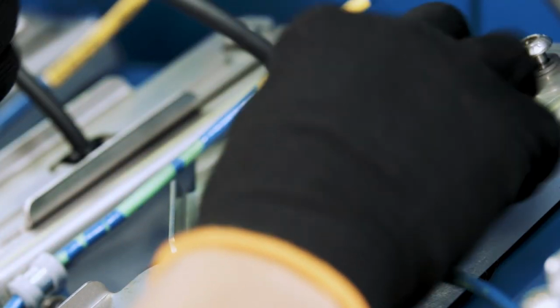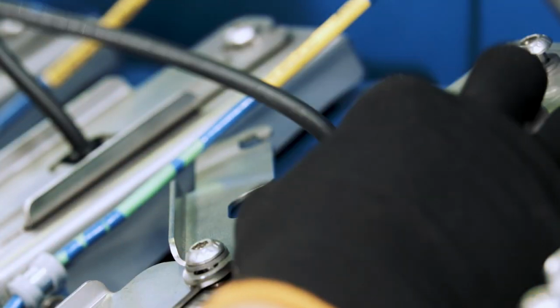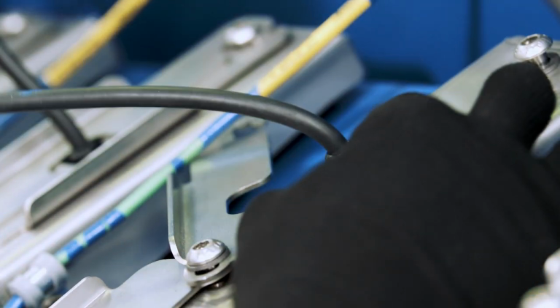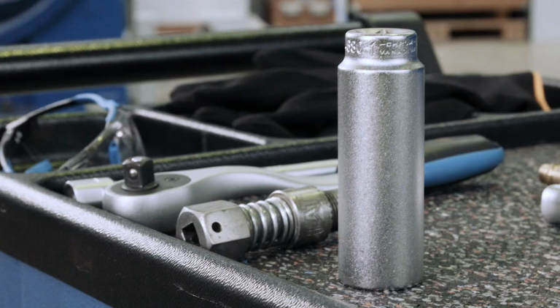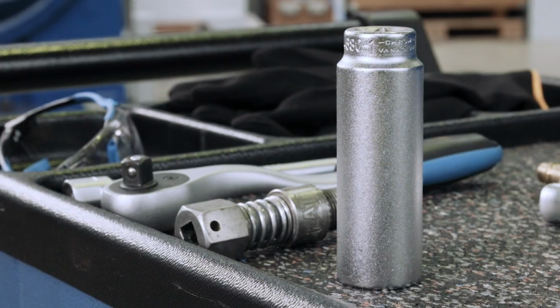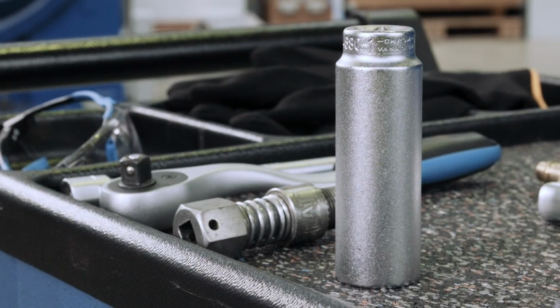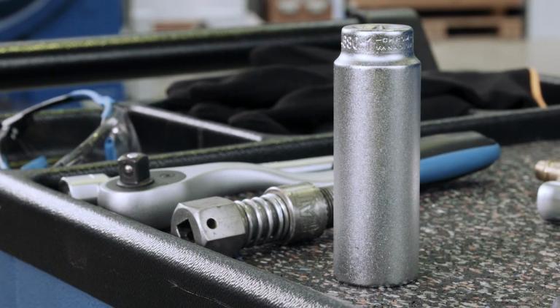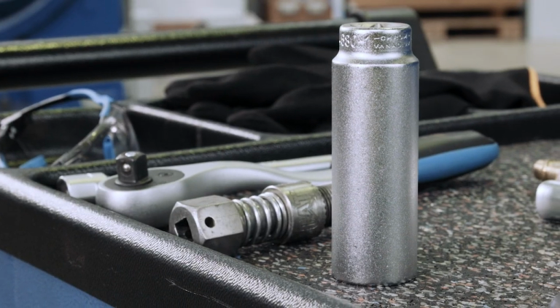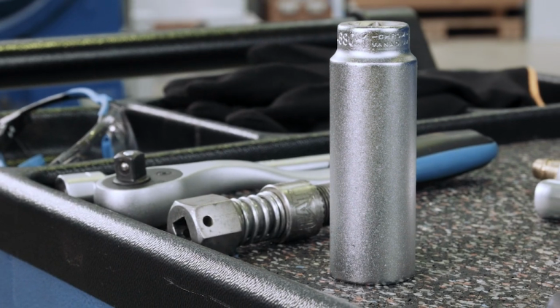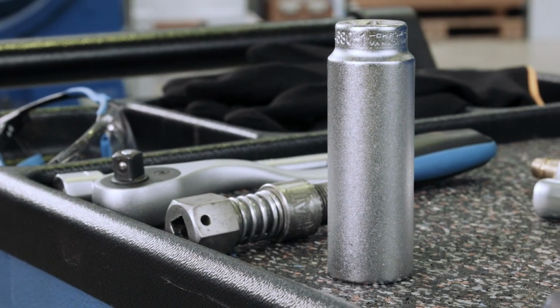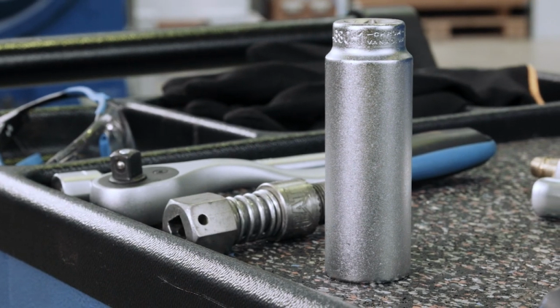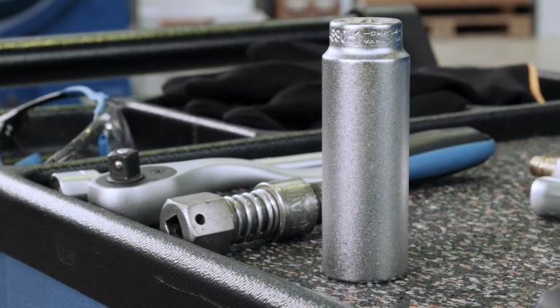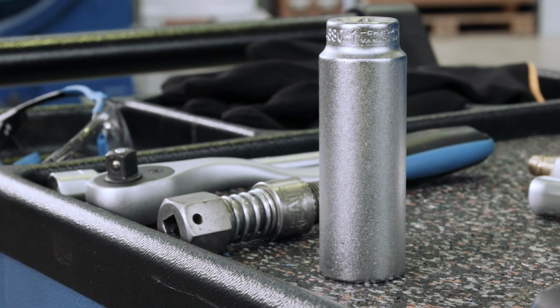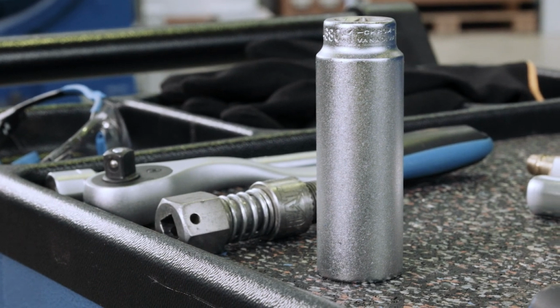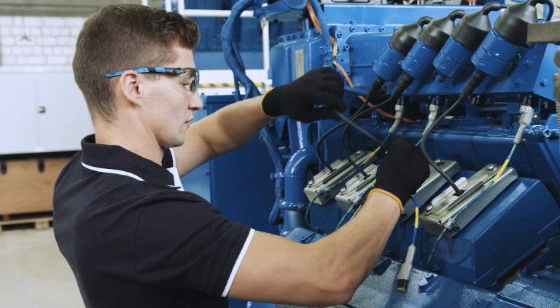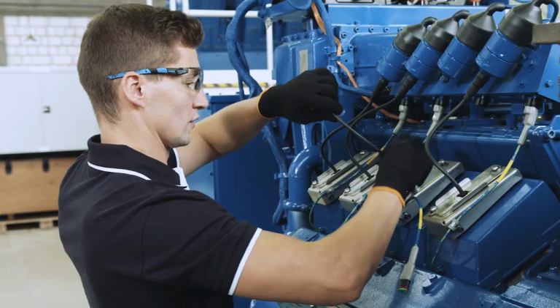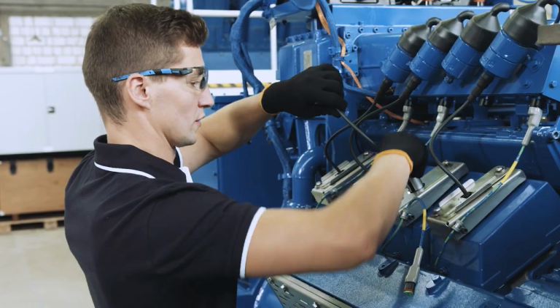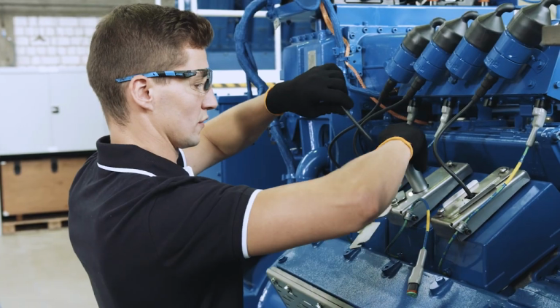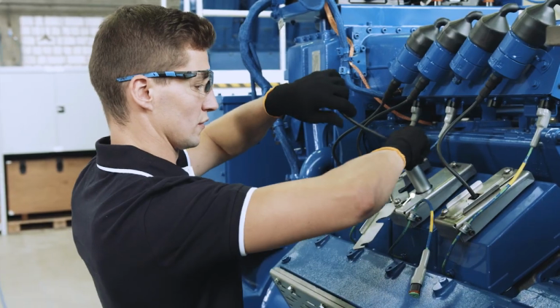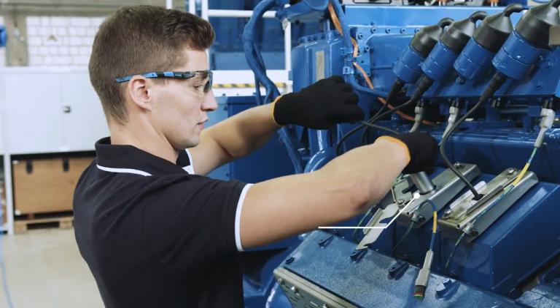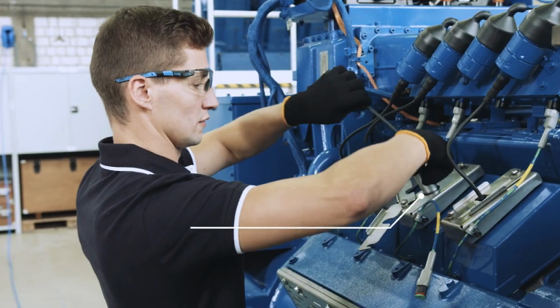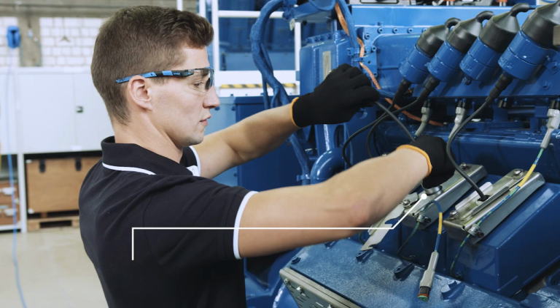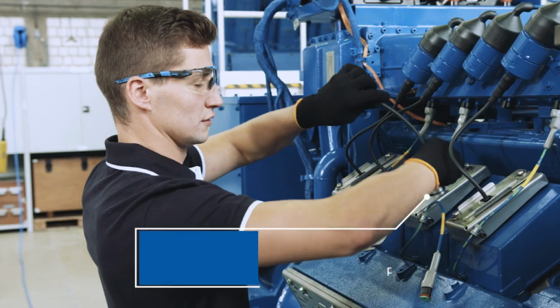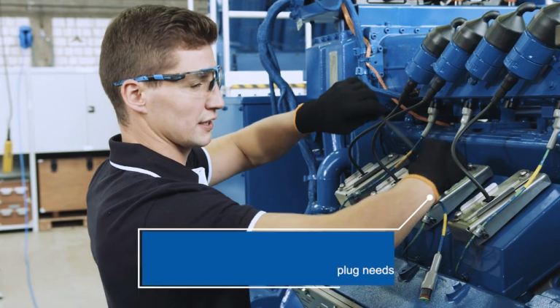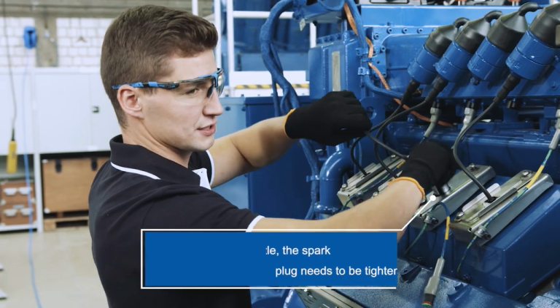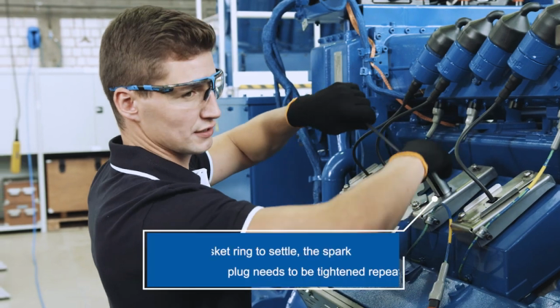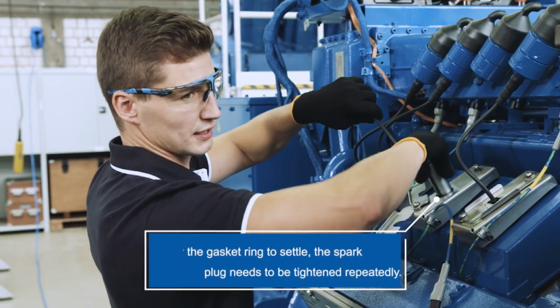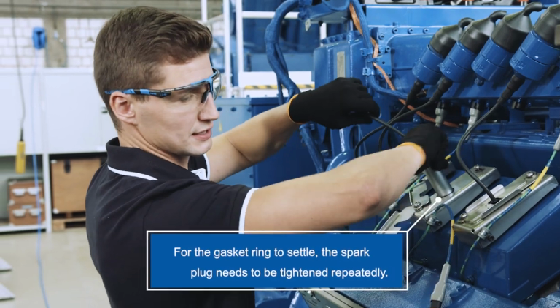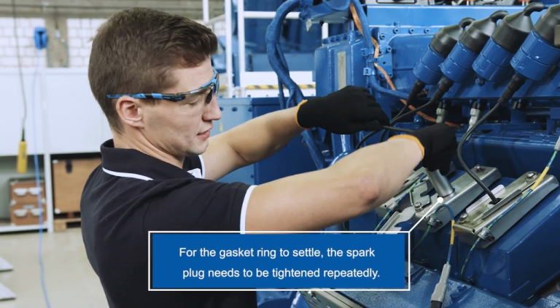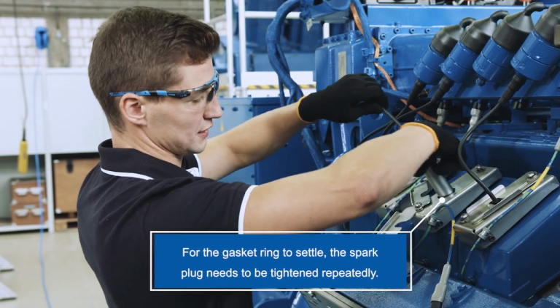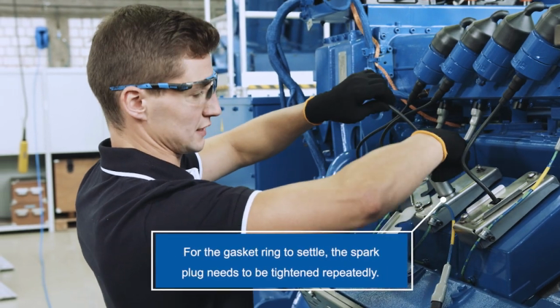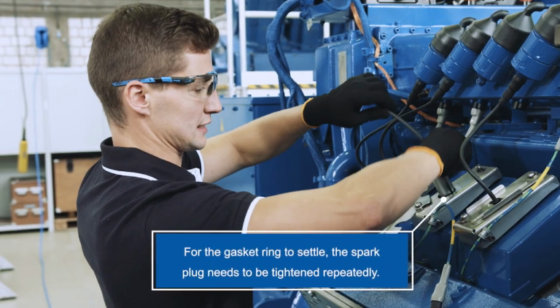Once this has been ensured, we take the spark plug and insert it. For this, we use our special wrench and turn the spark plug into its seat.